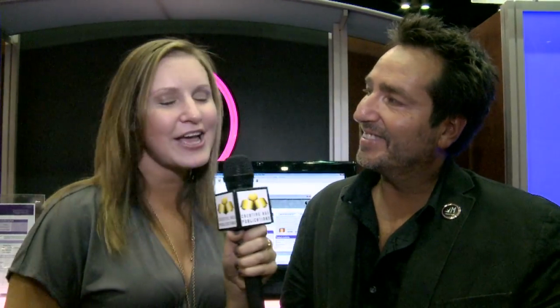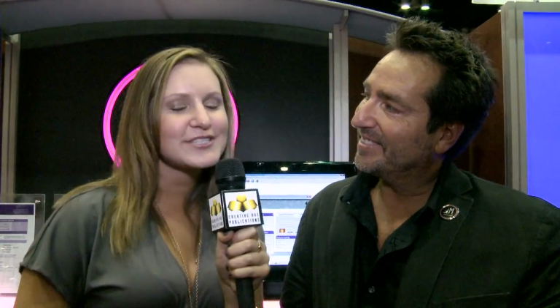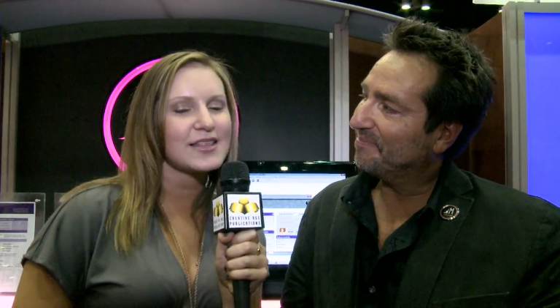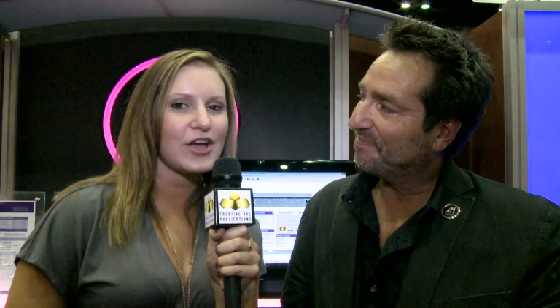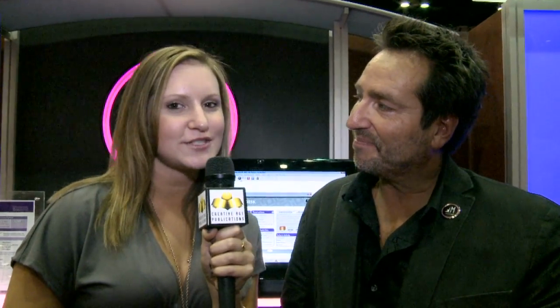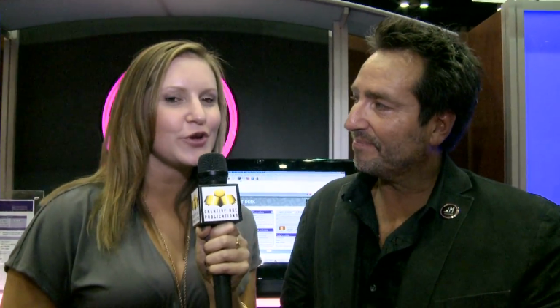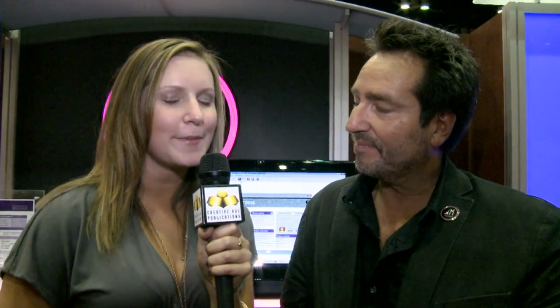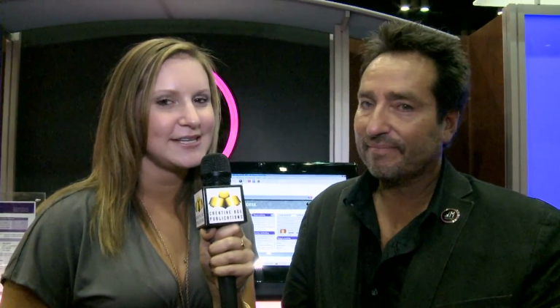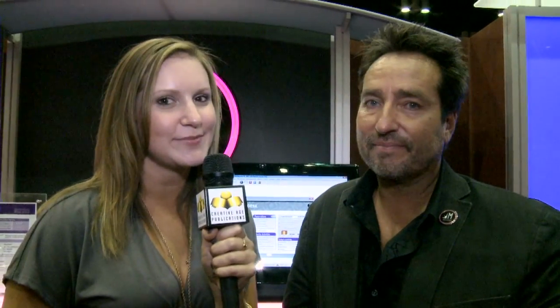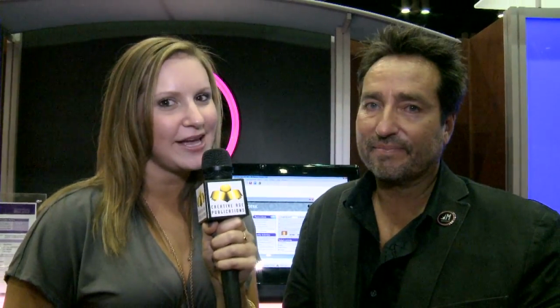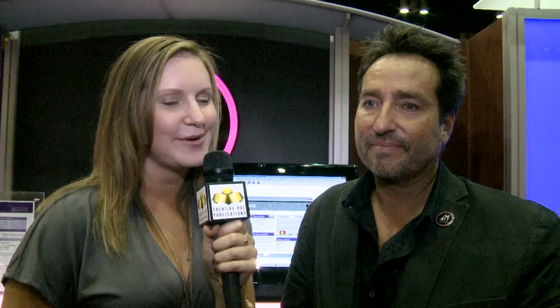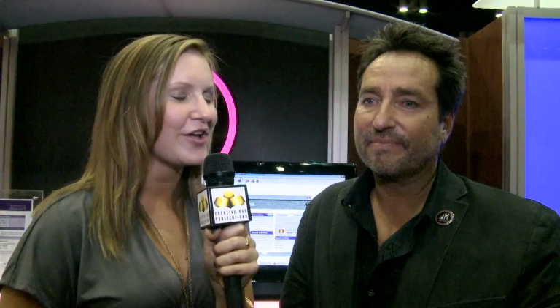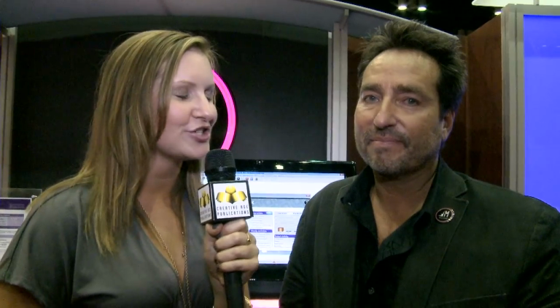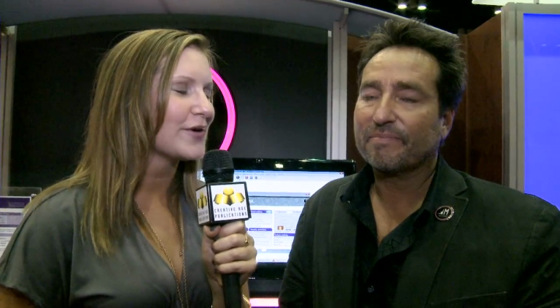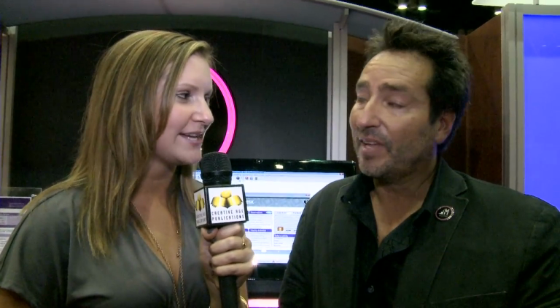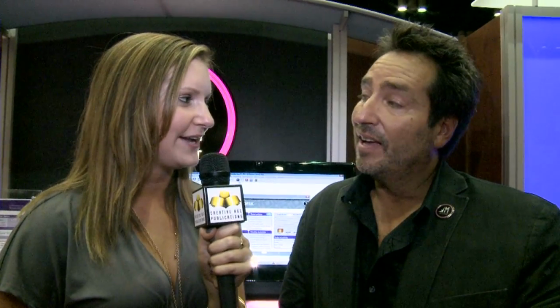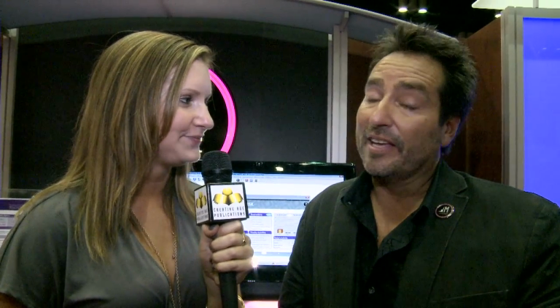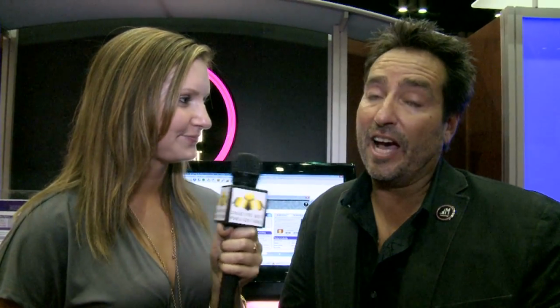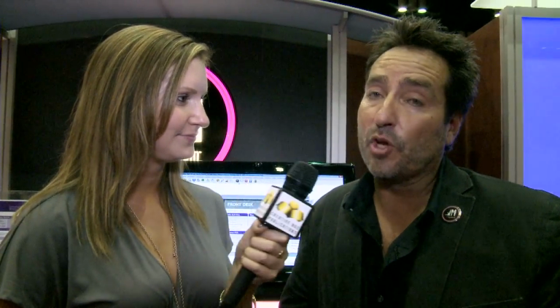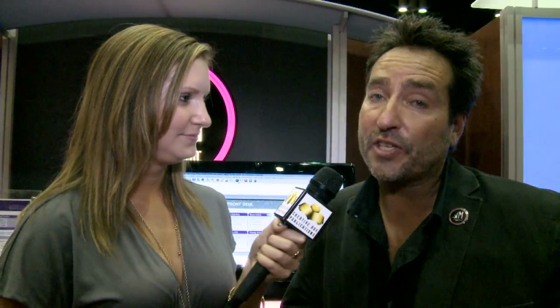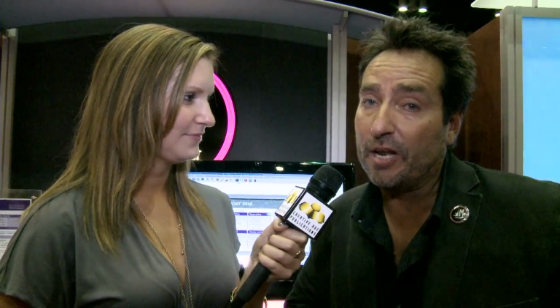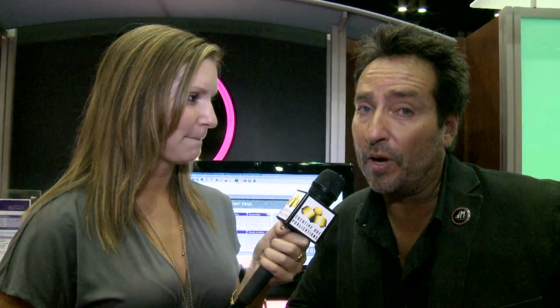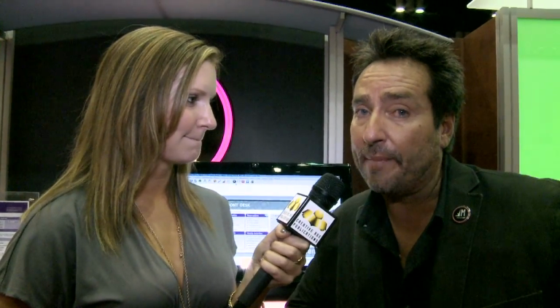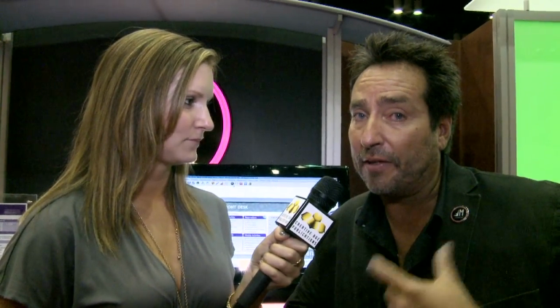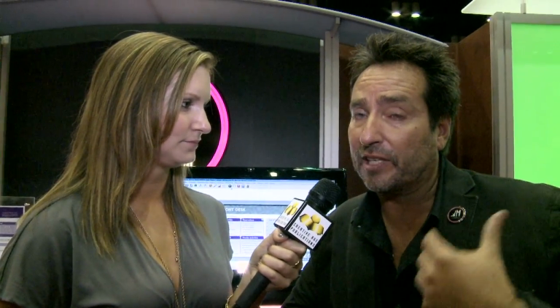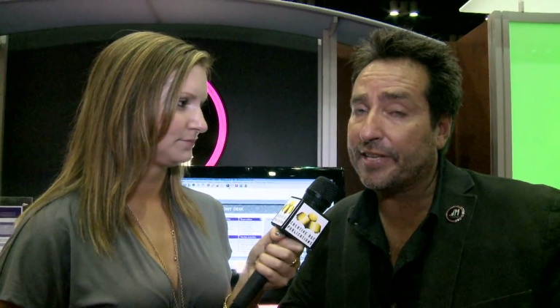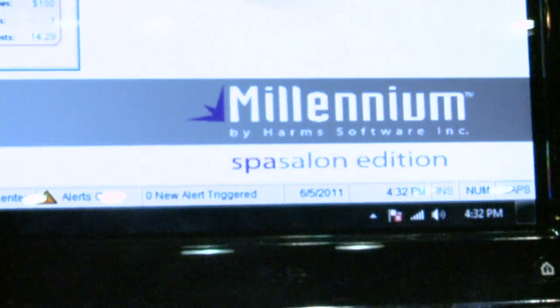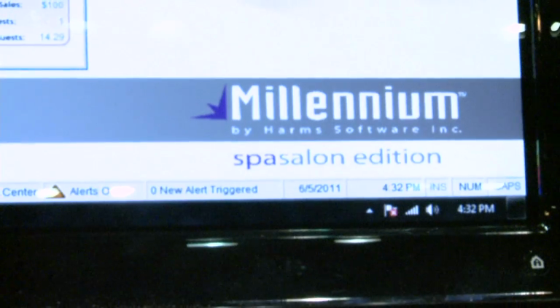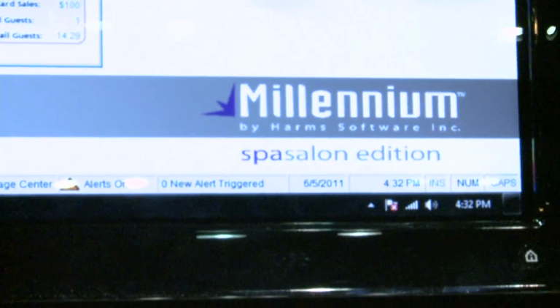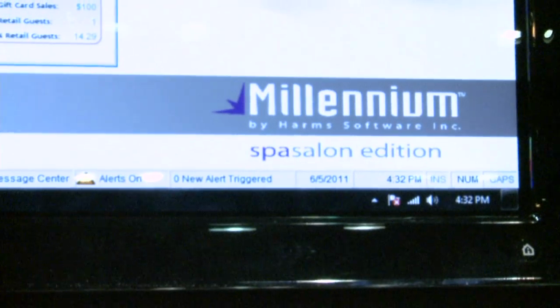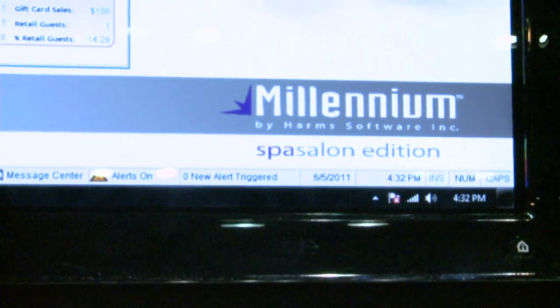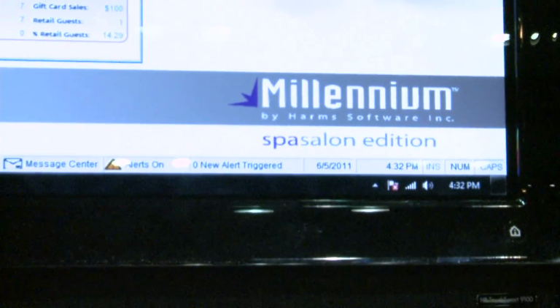I understand that there are some new updates to Millennium that you're going to show us today. I'm so excited about what came out in this last update. You guys are going to really love it.